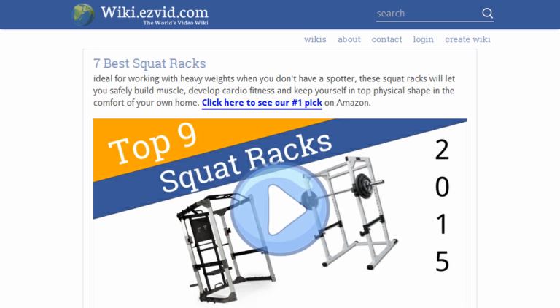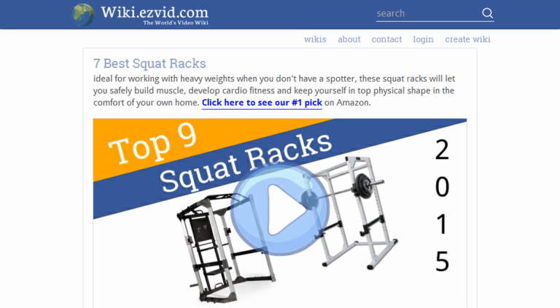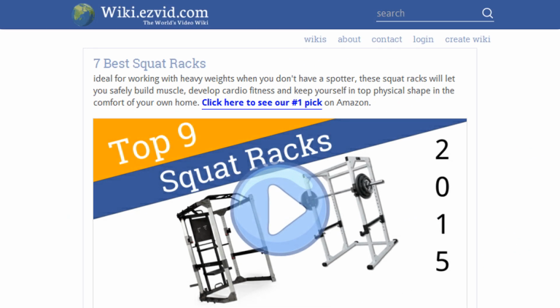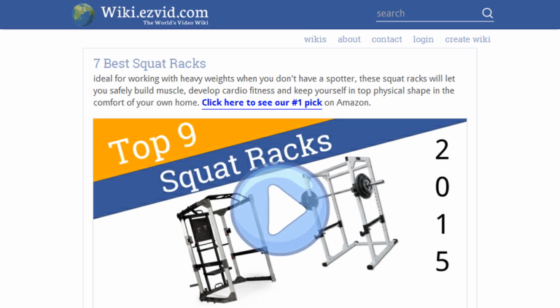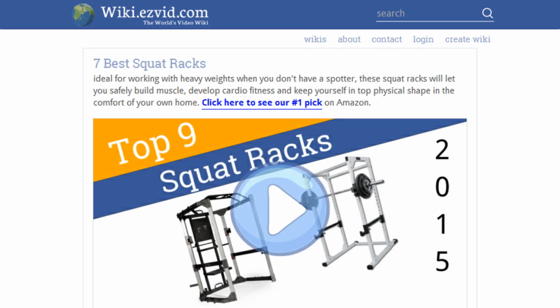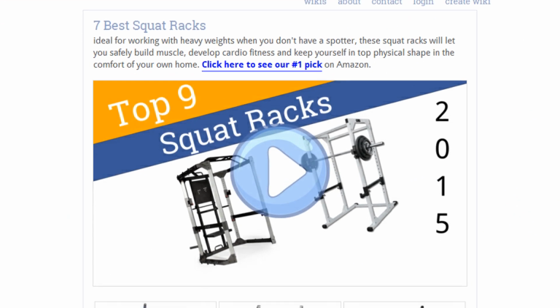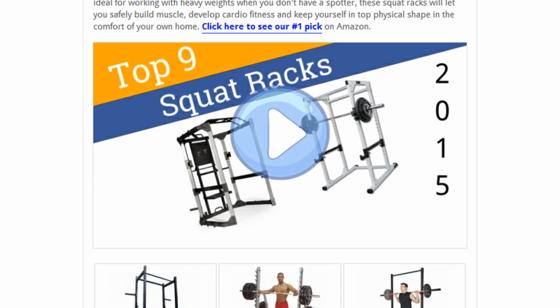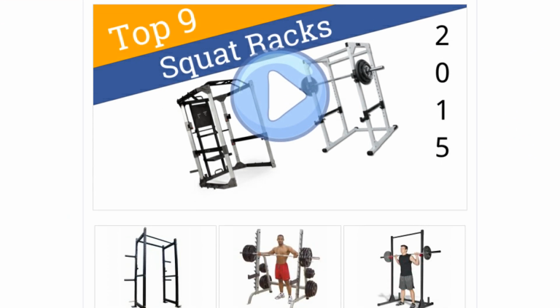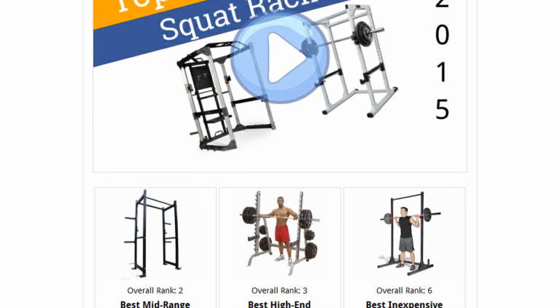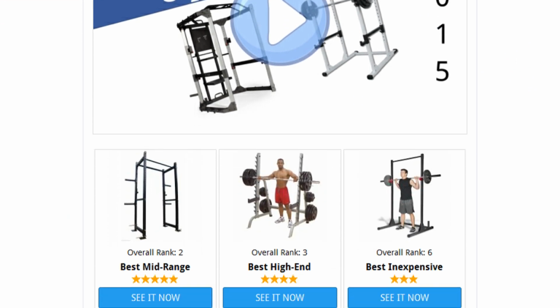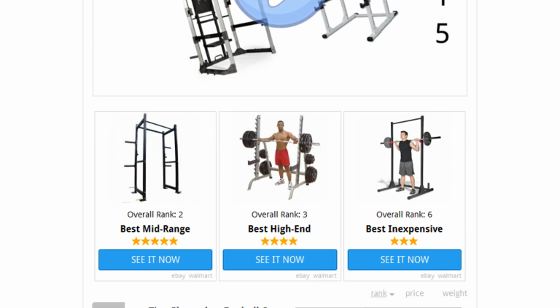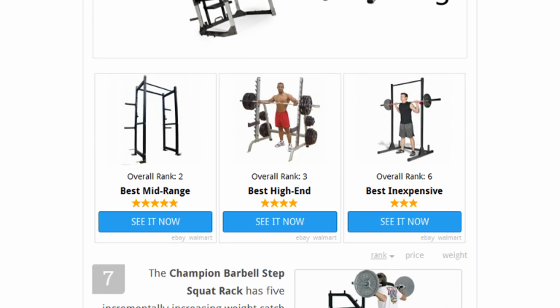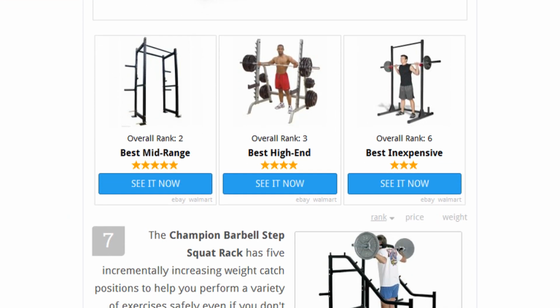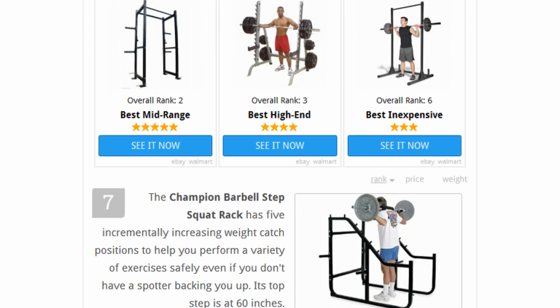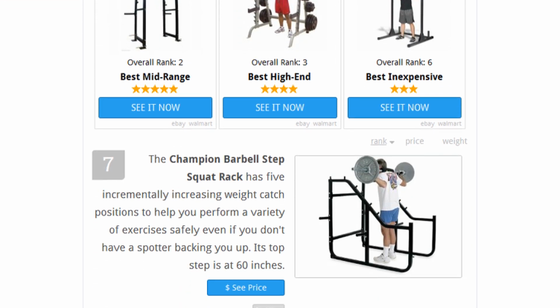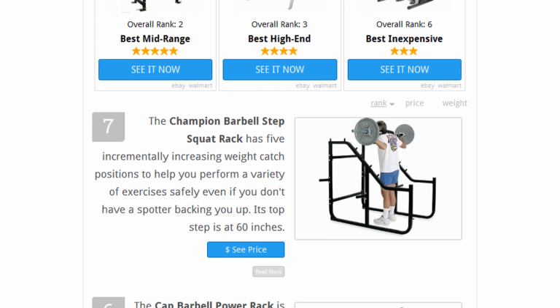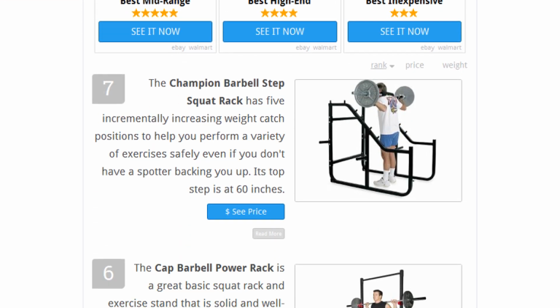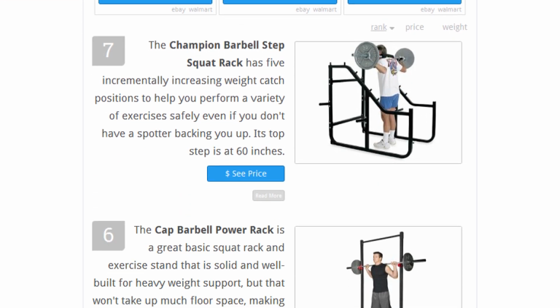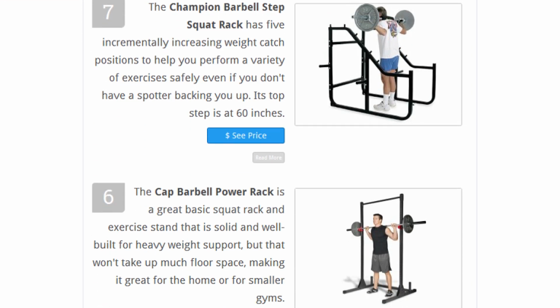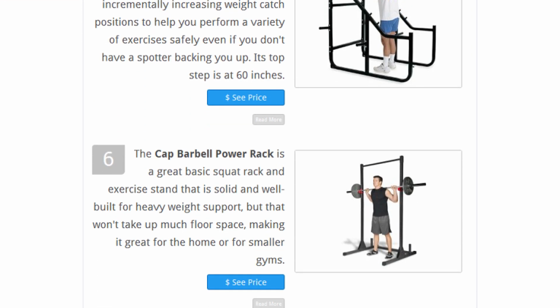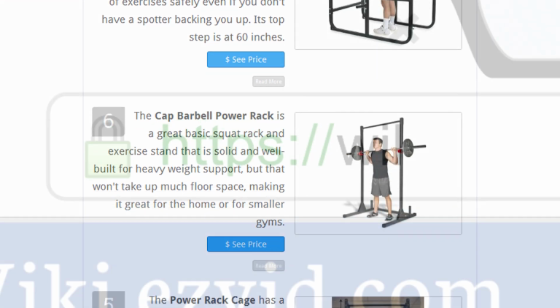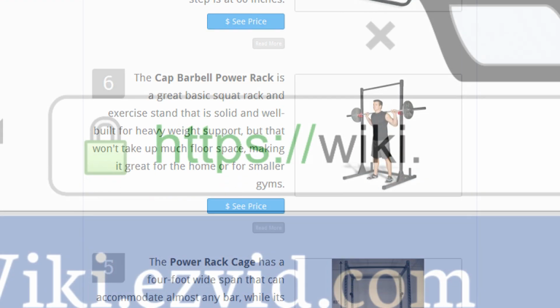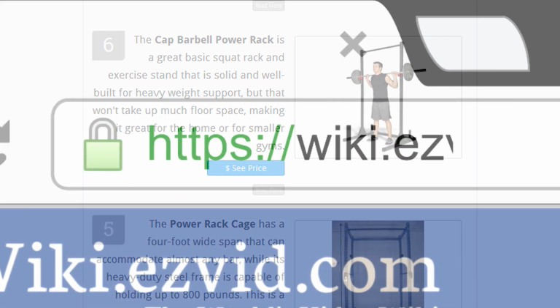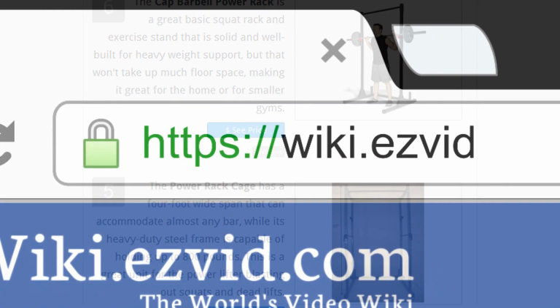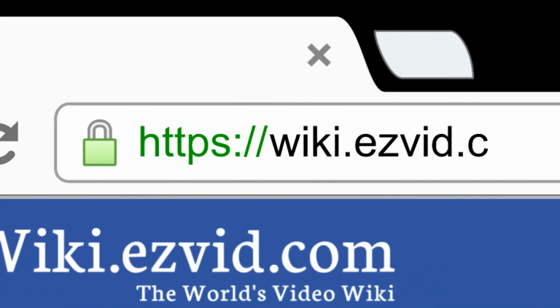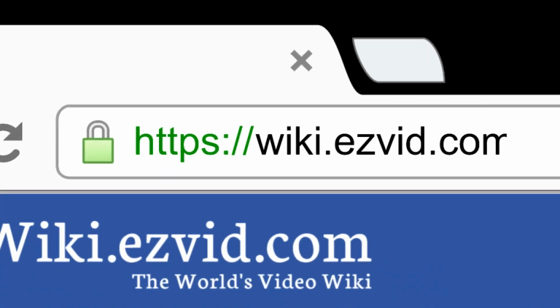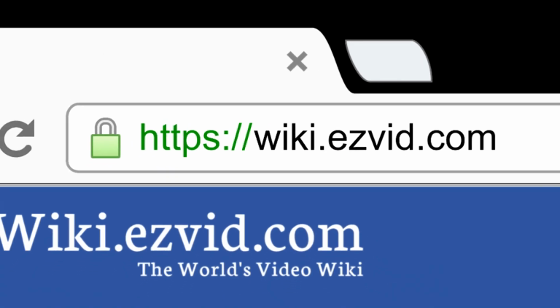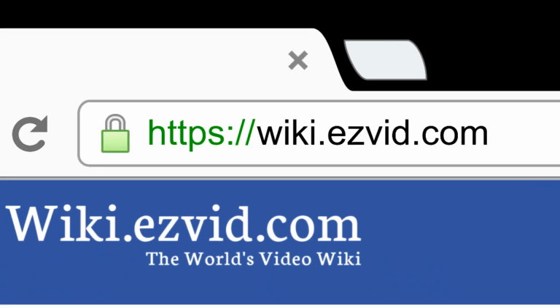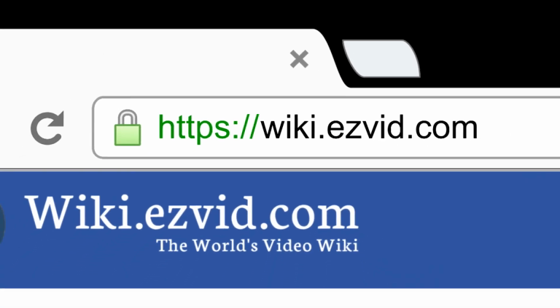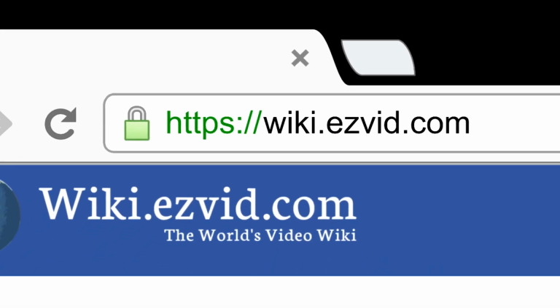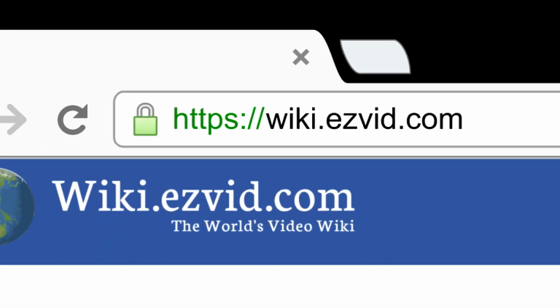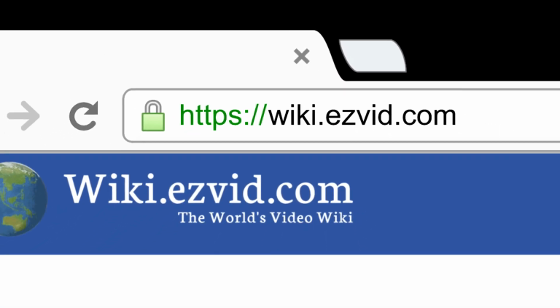To see all this stuff, go to wiki.easyvid.com and search for squat racks, or click beneath this video.